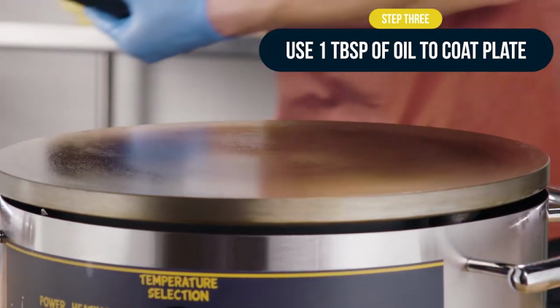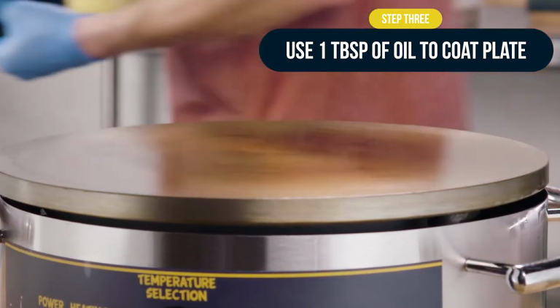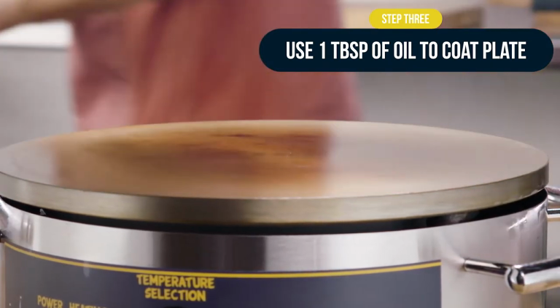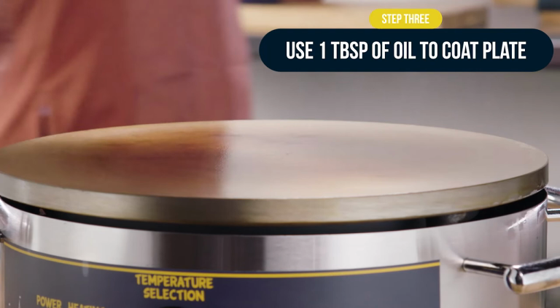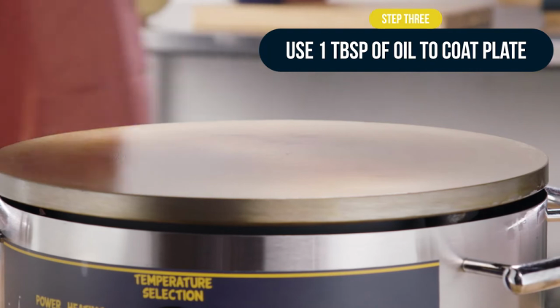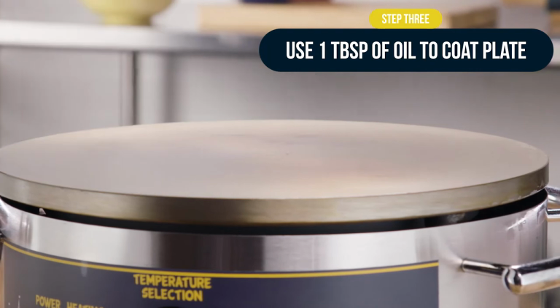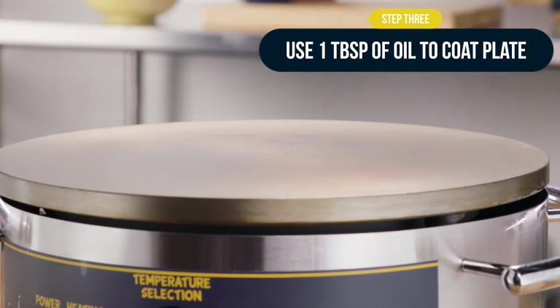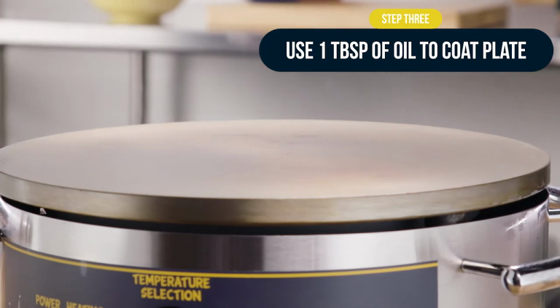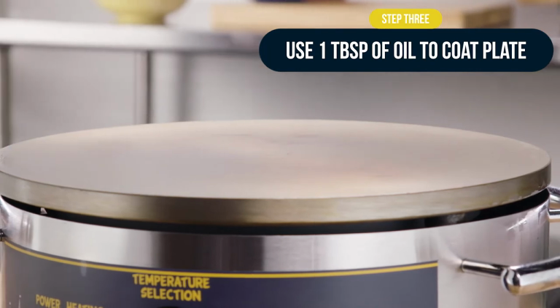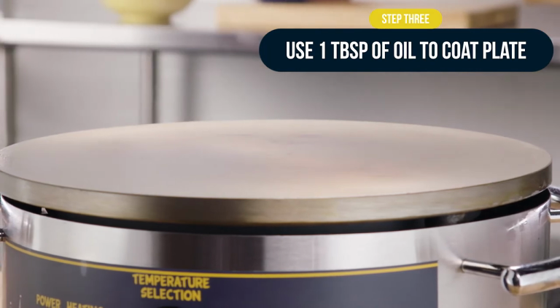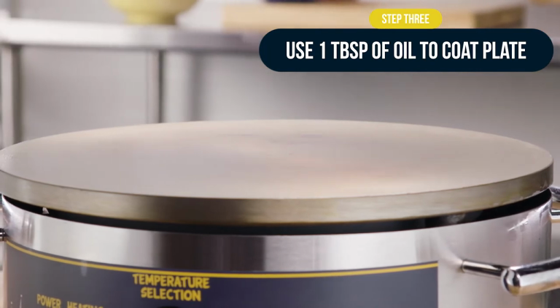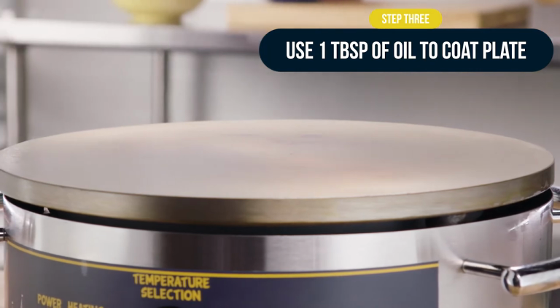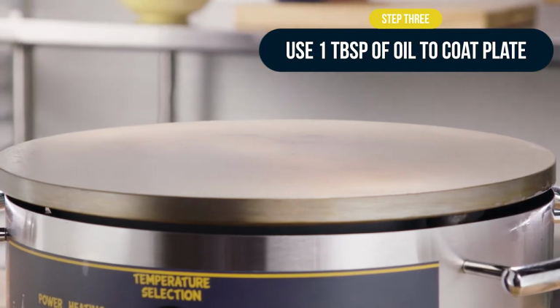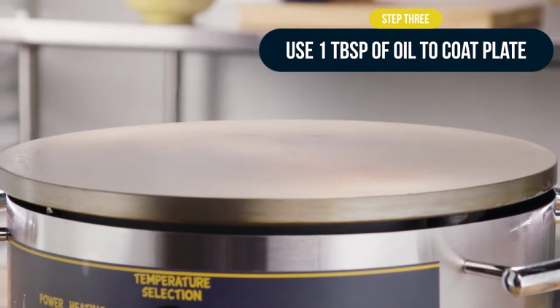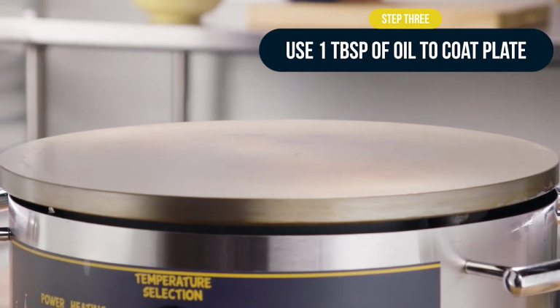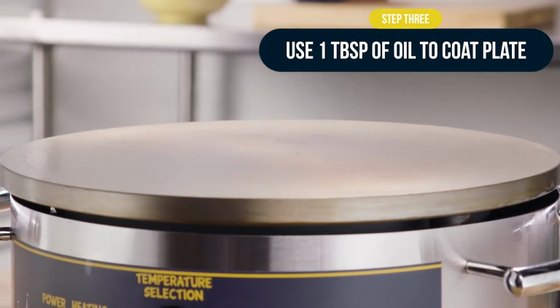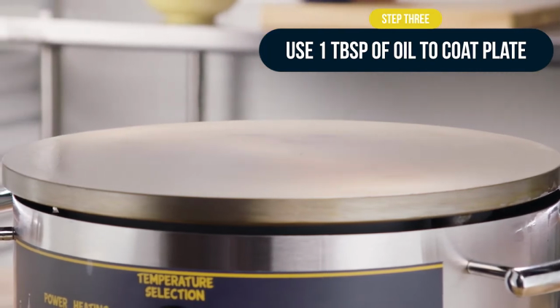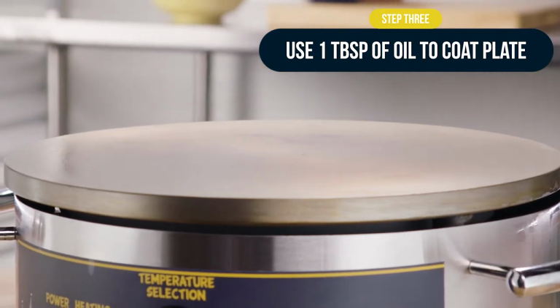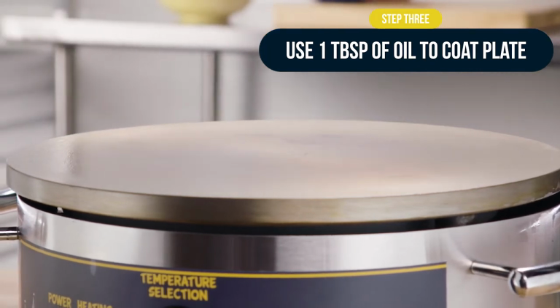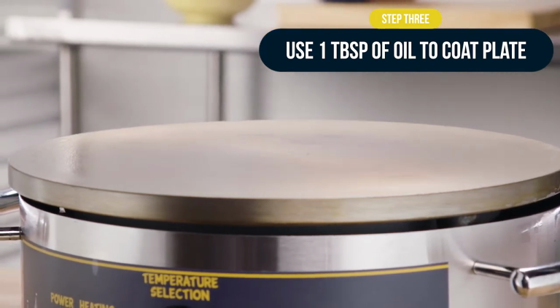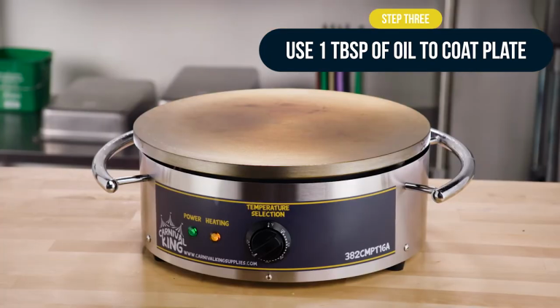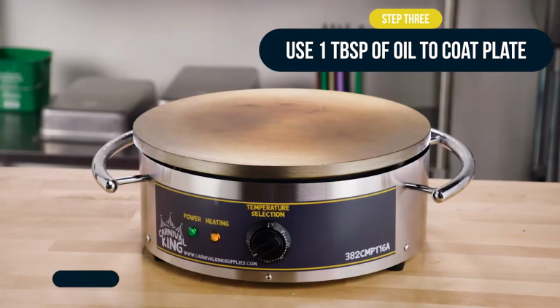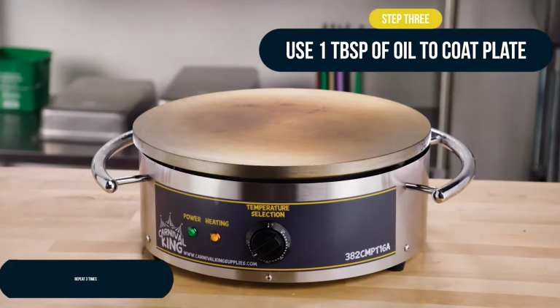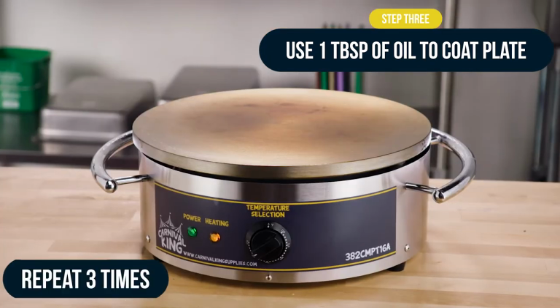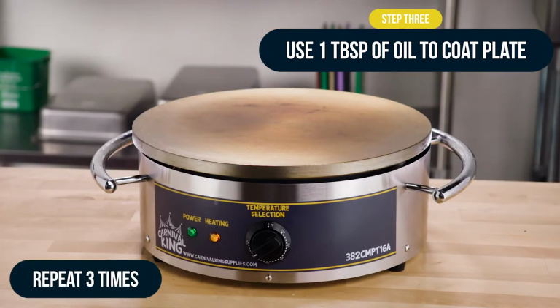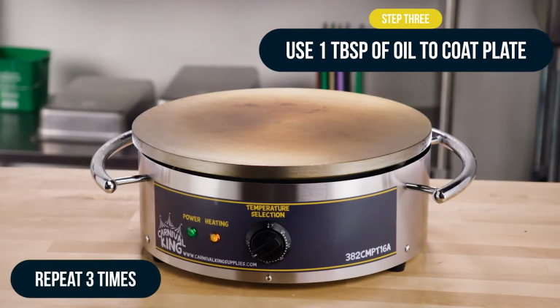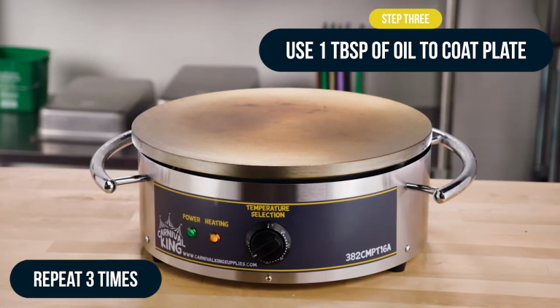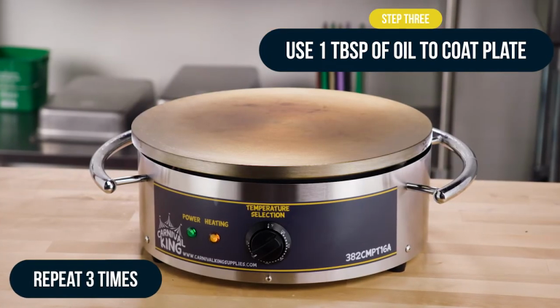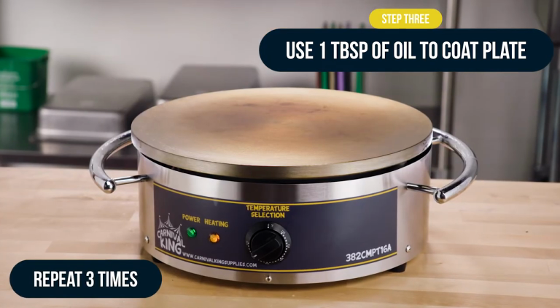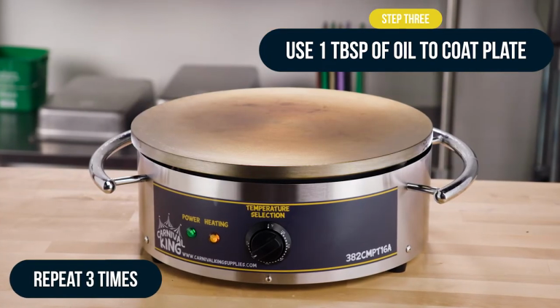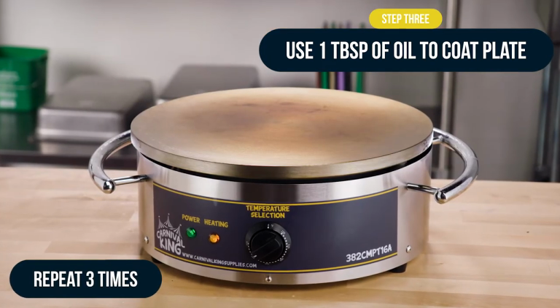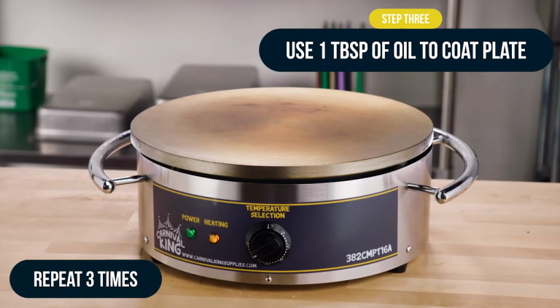Cook for 5 to 10 minutes or until there is no more smoke. Repeat this step 3 times.